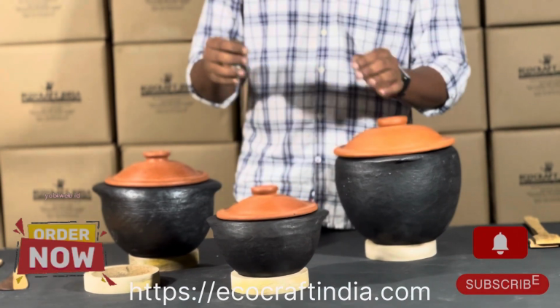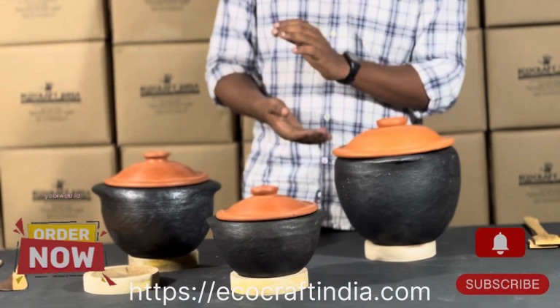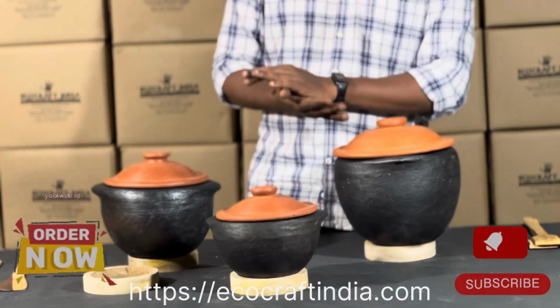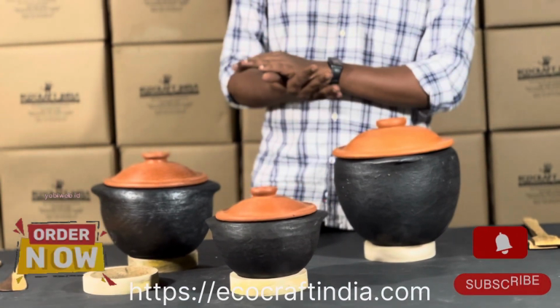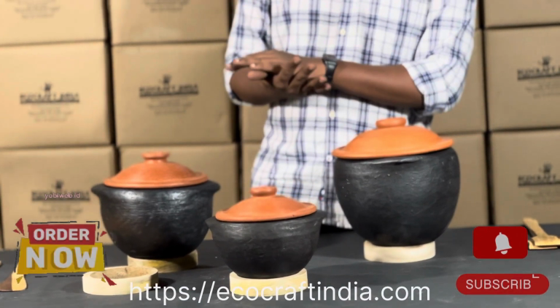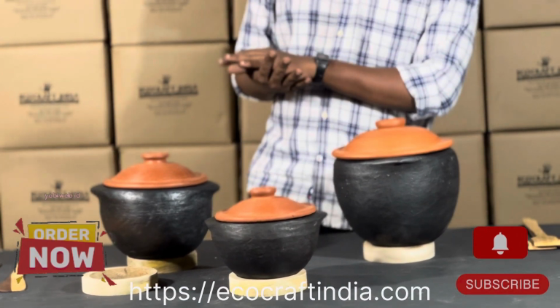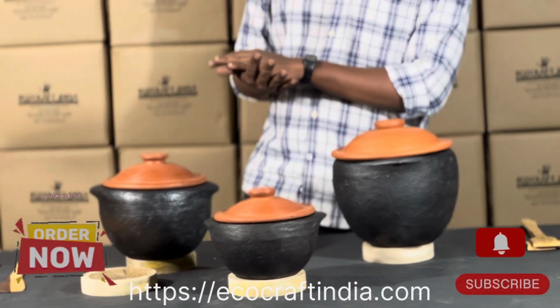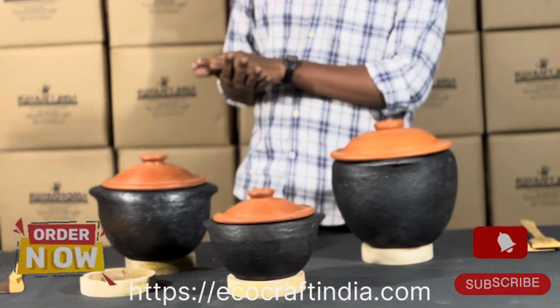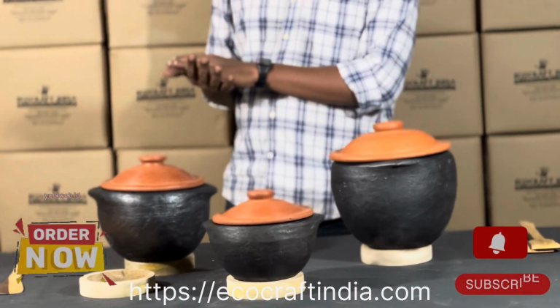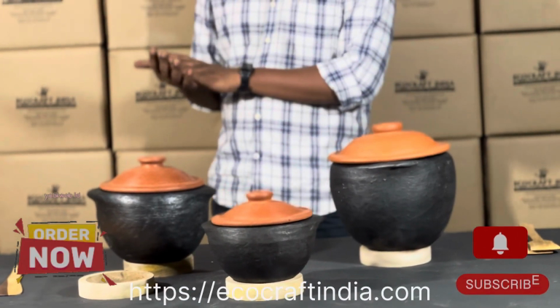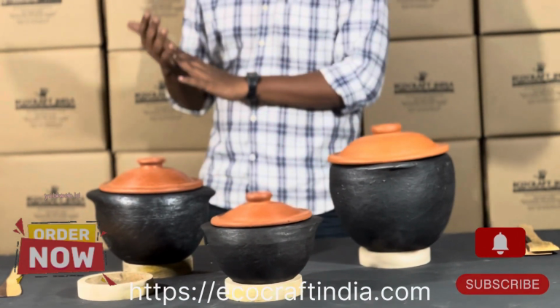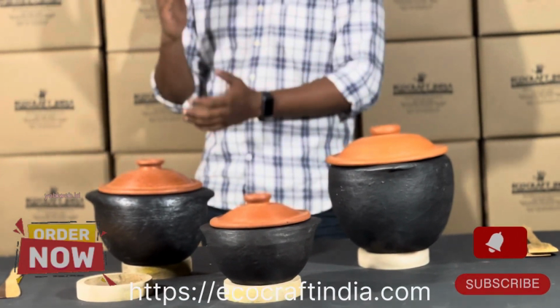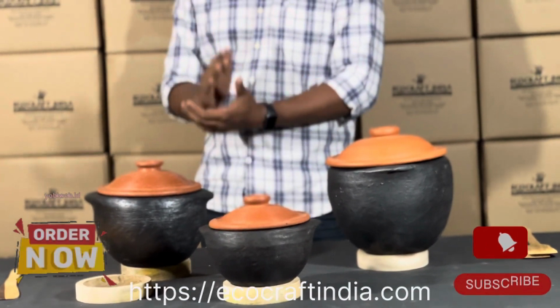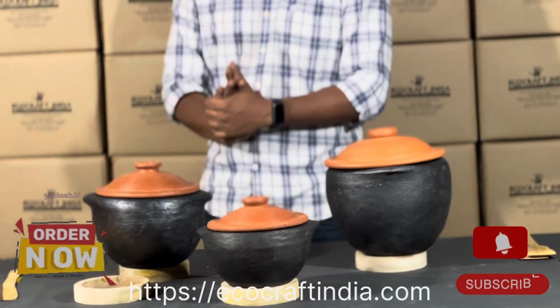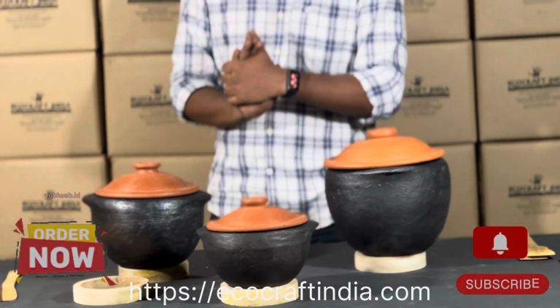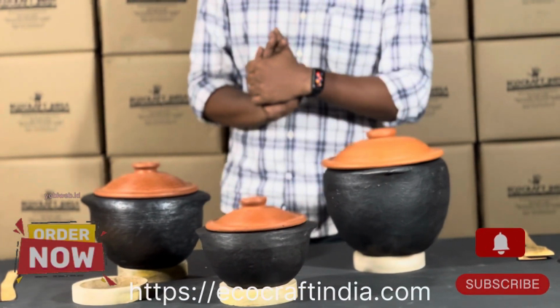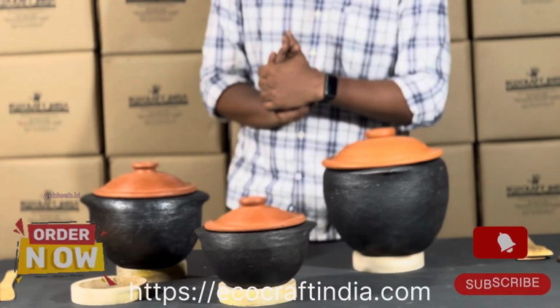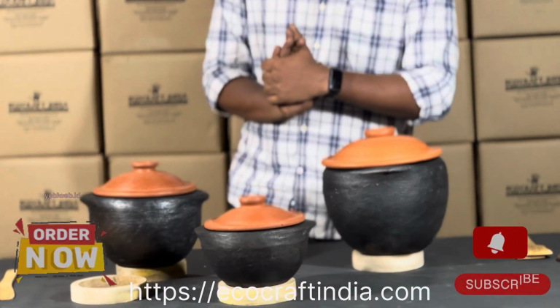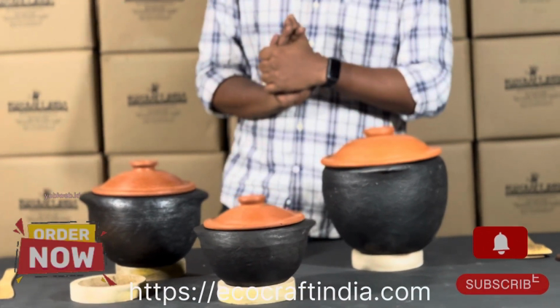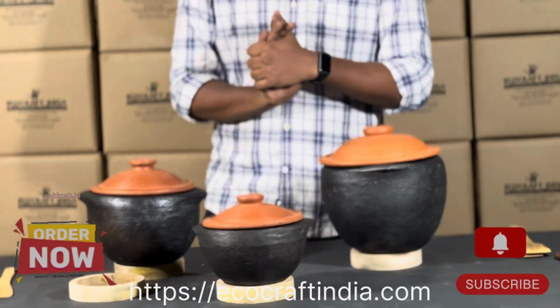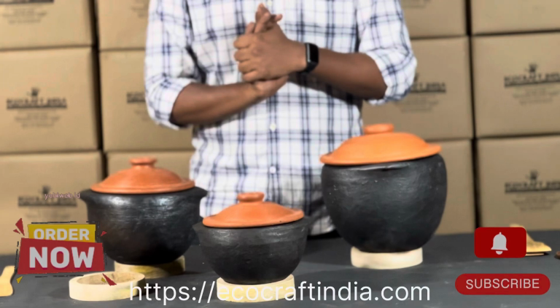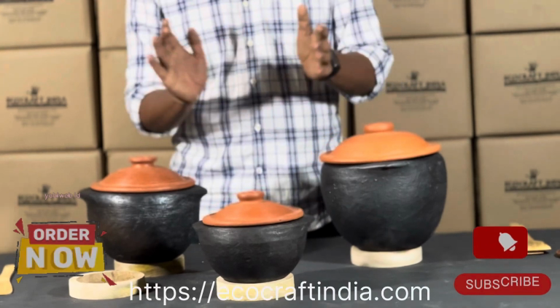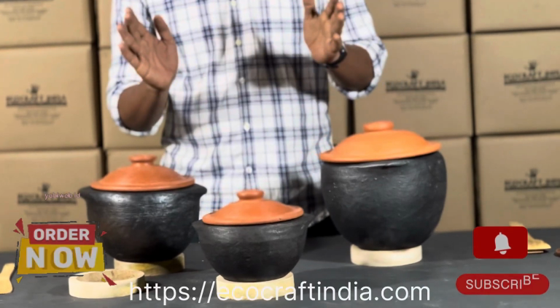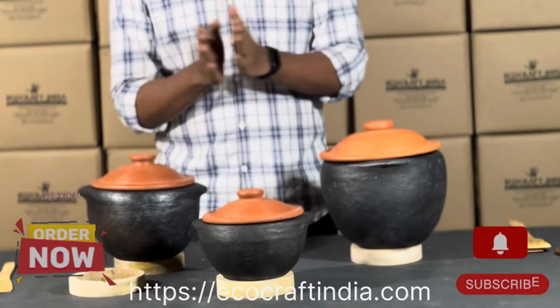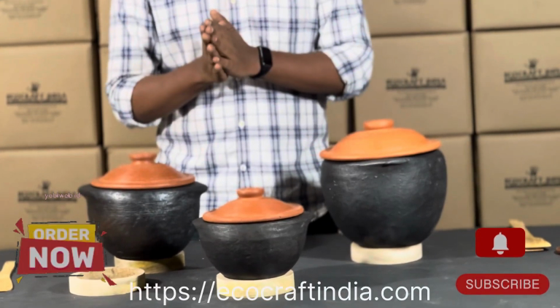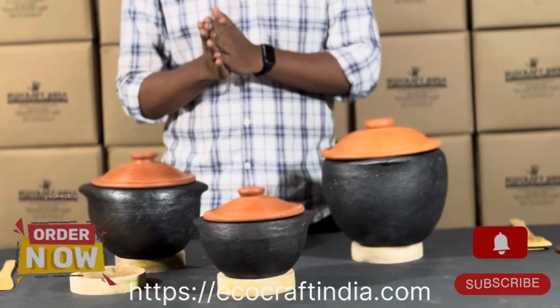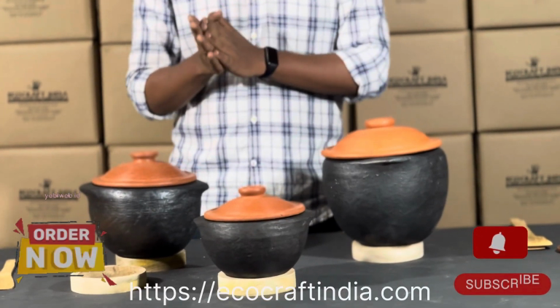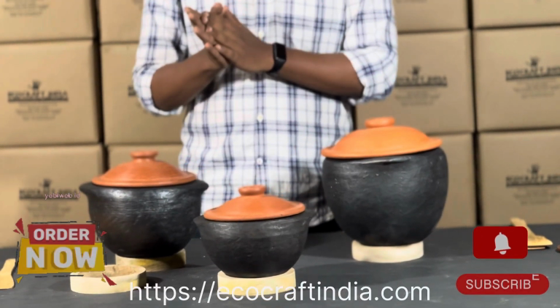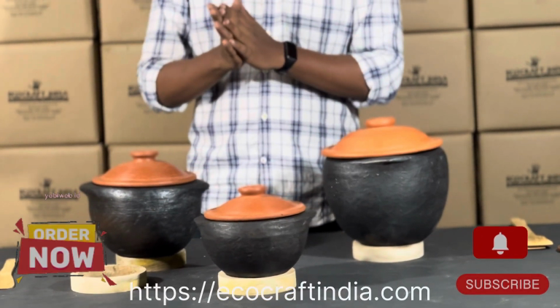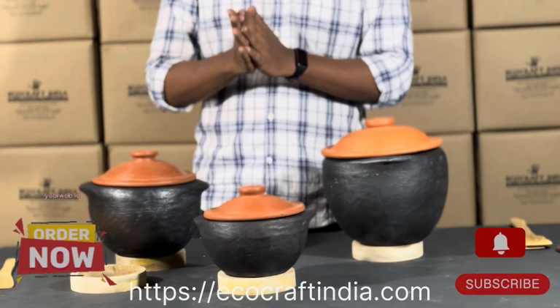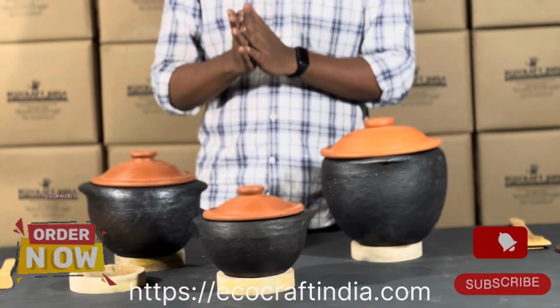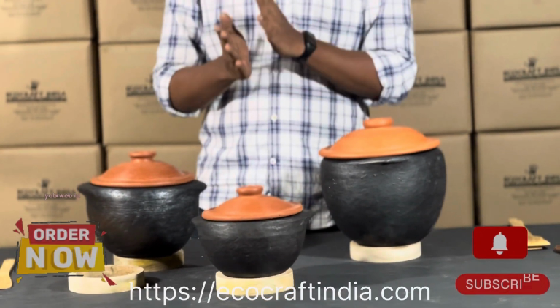I will be coming up with another premium product from Ecocraft India. Till then, bye!